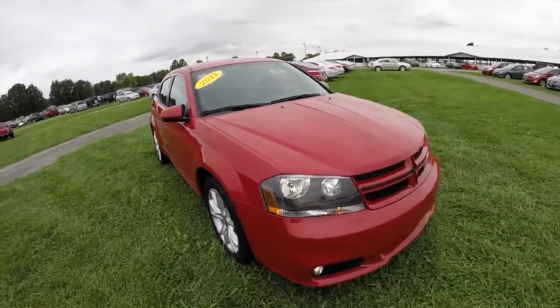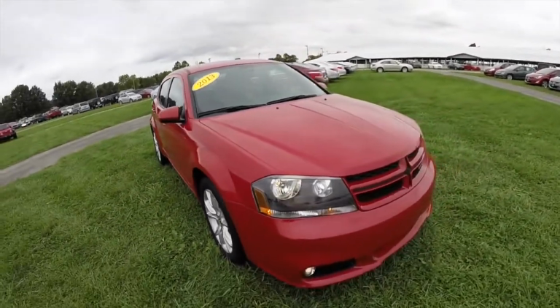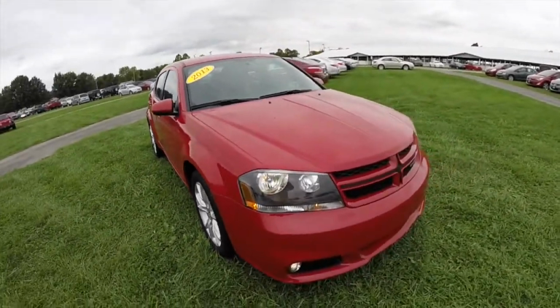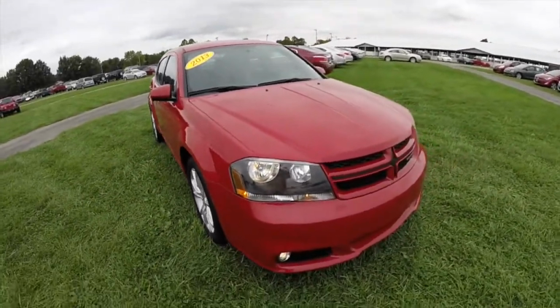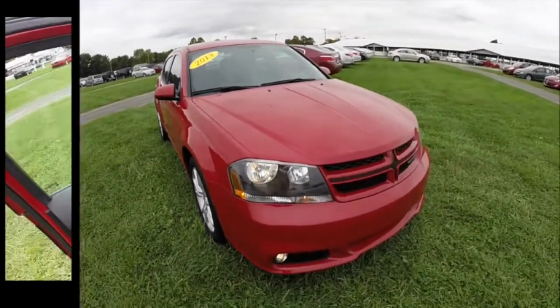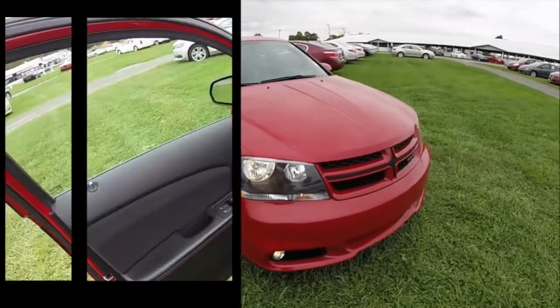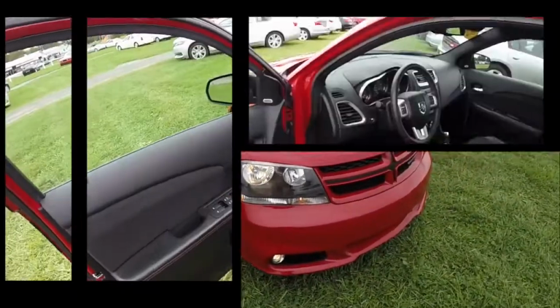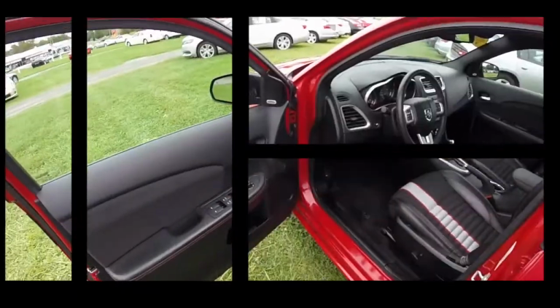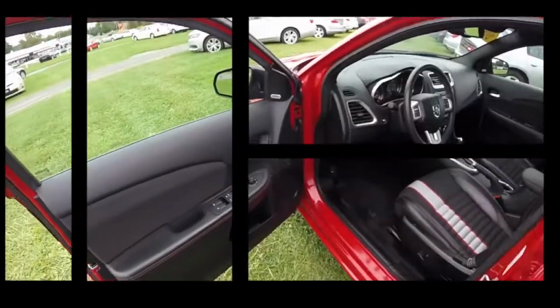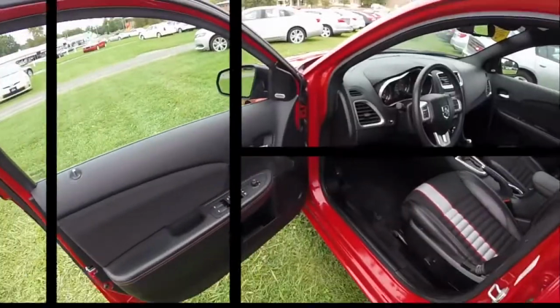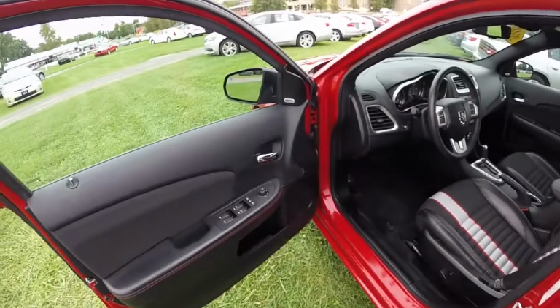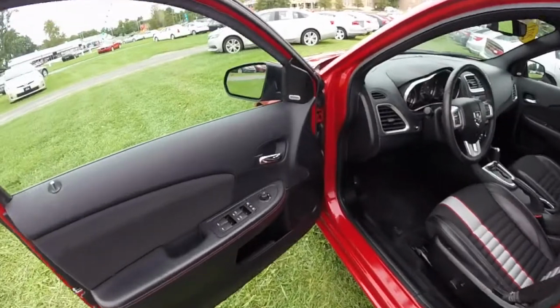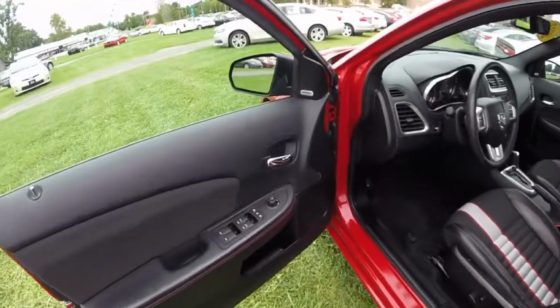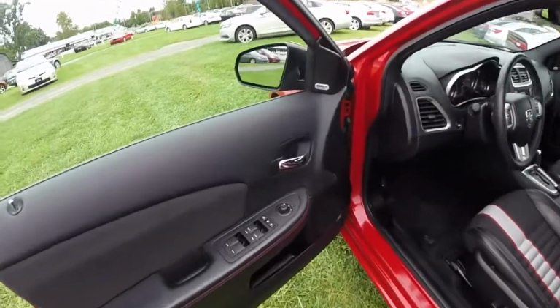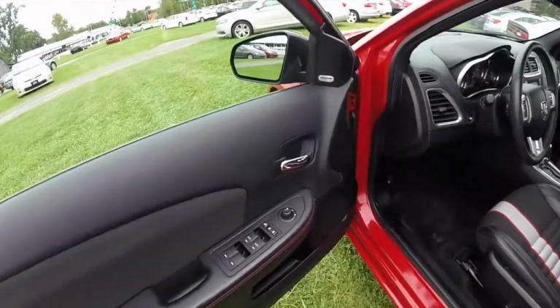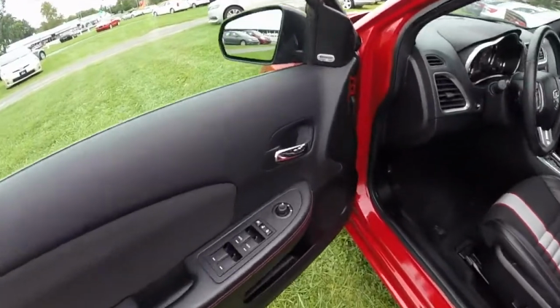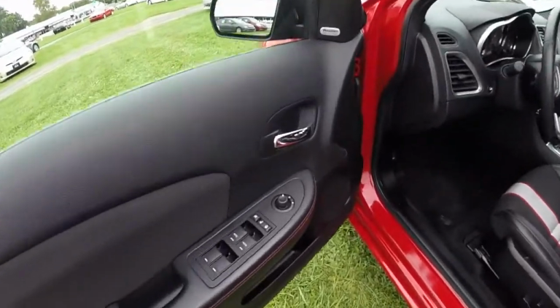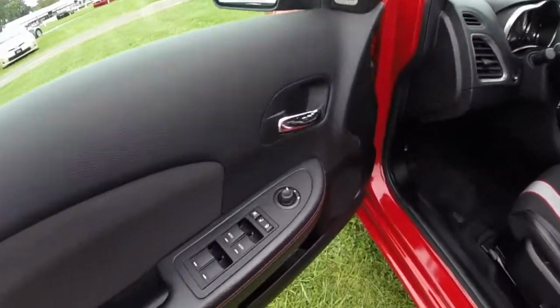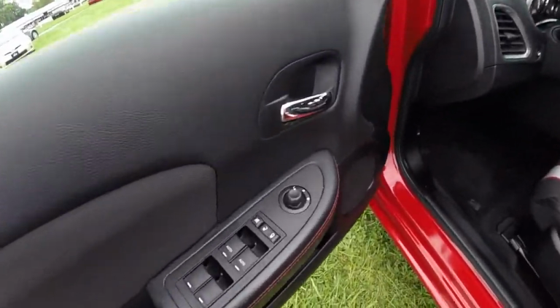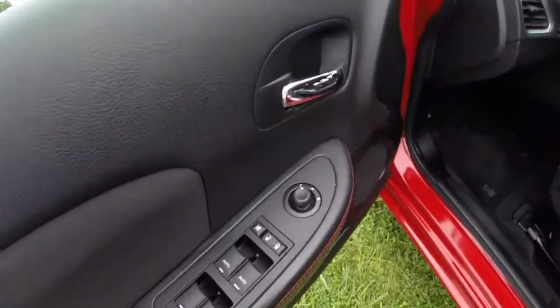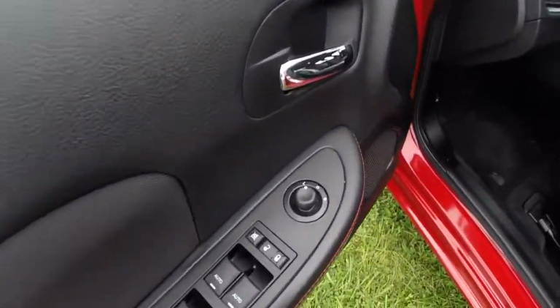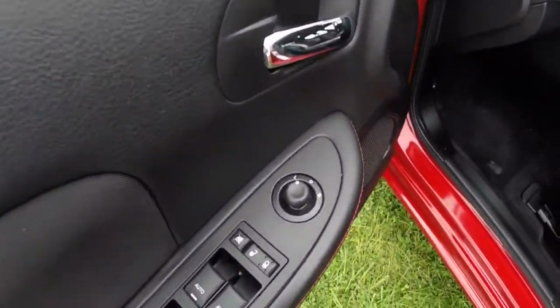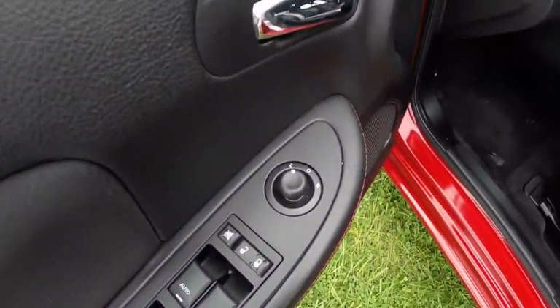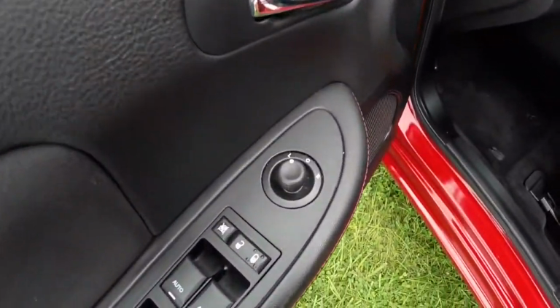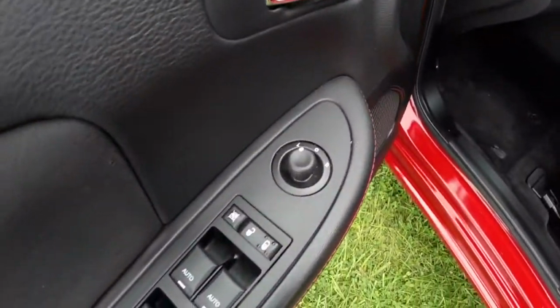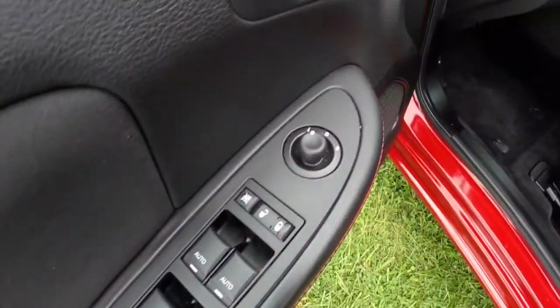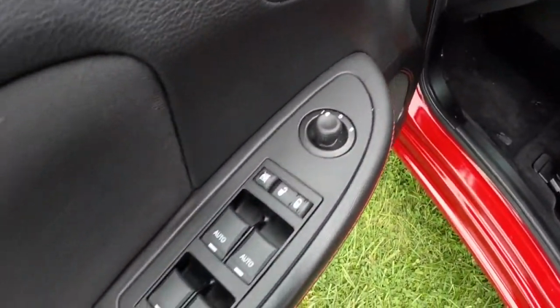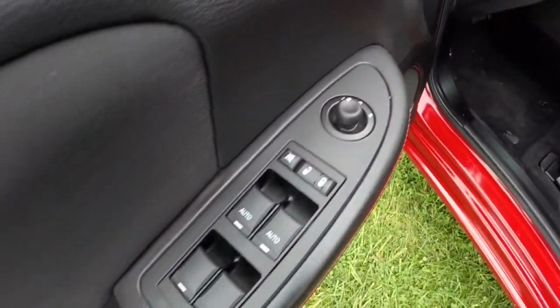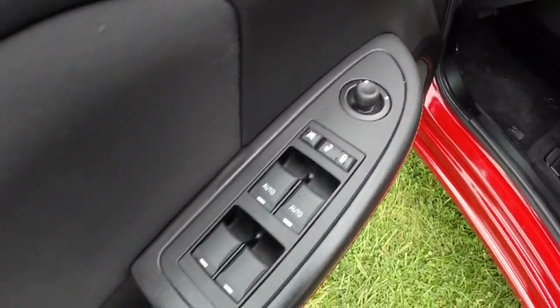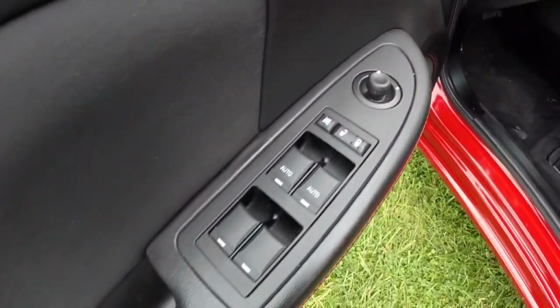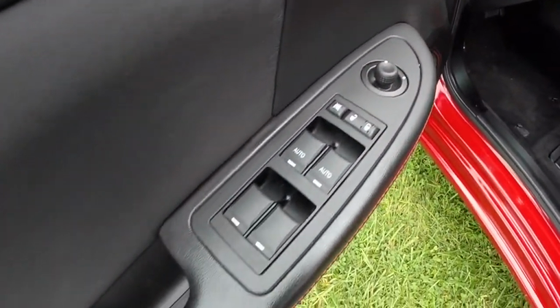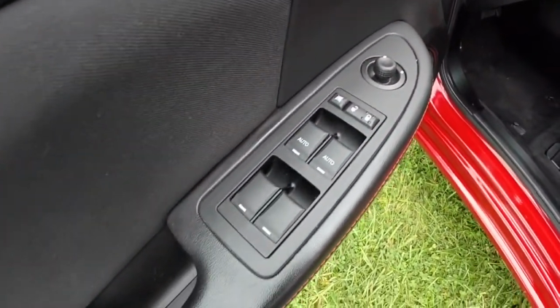Let's go take a look at the interior. Alright, so getting inside, this vehicle does have power-heated mirrors, windows and door locks.